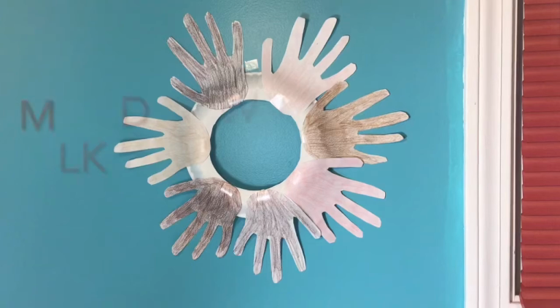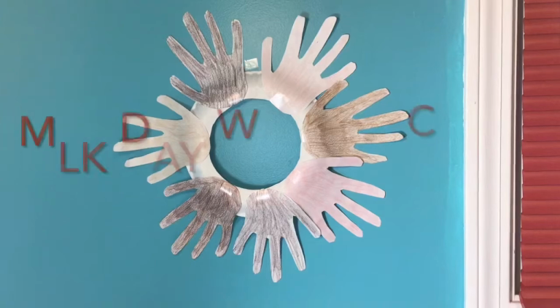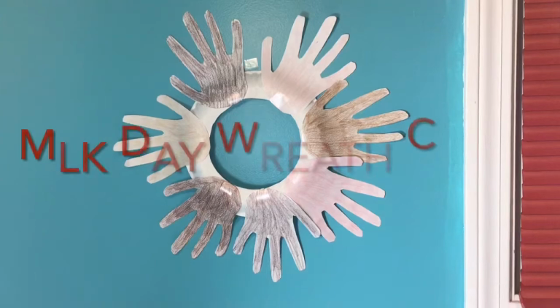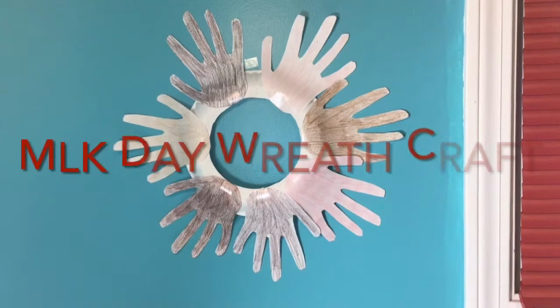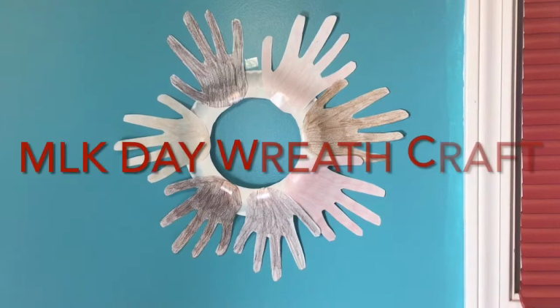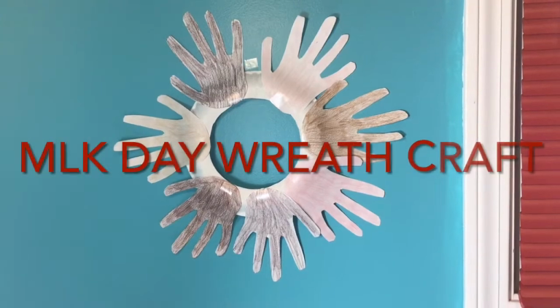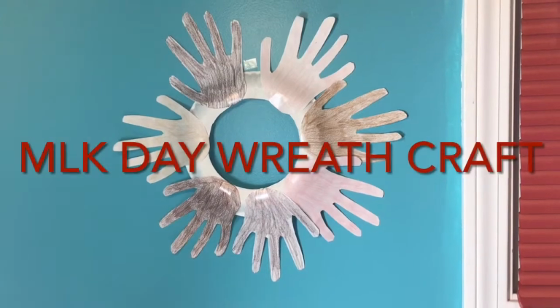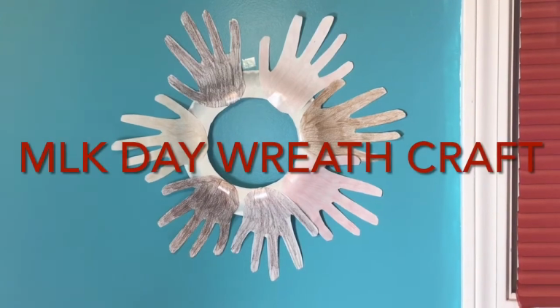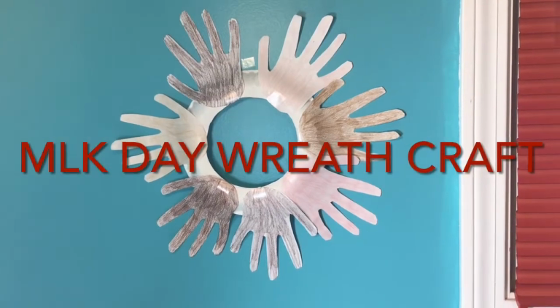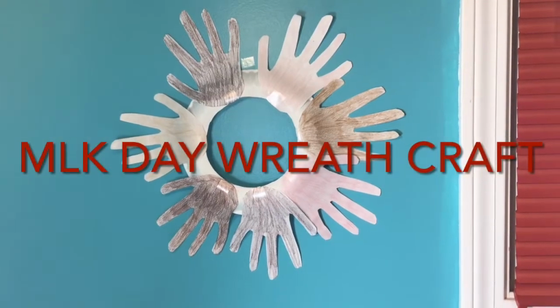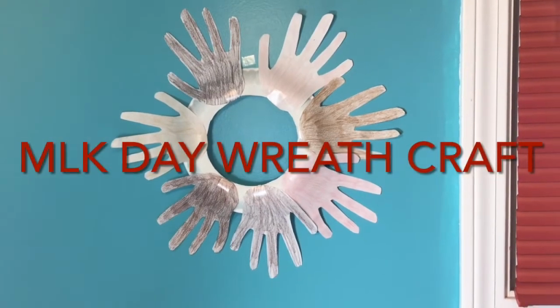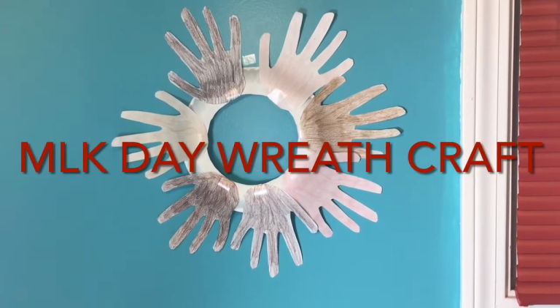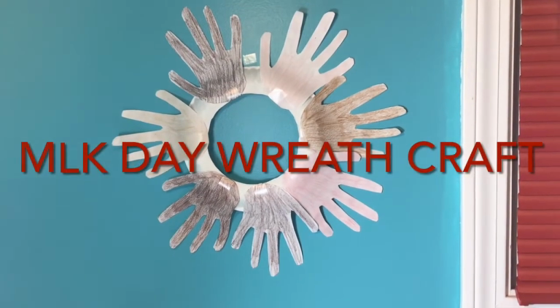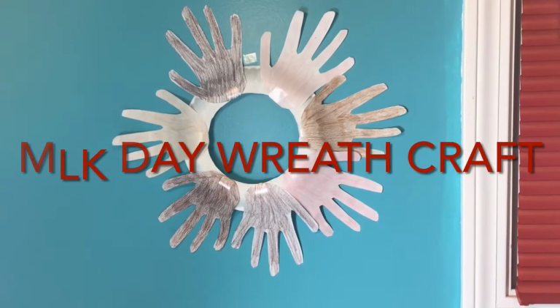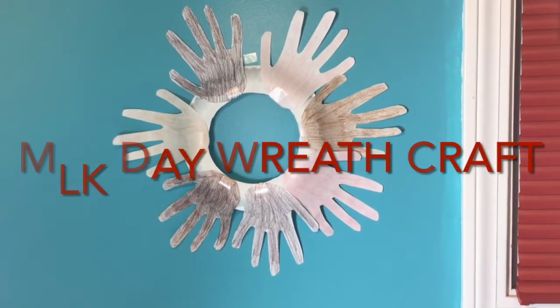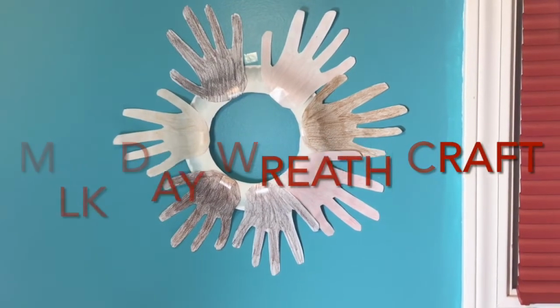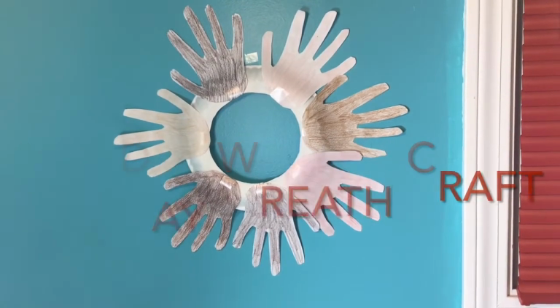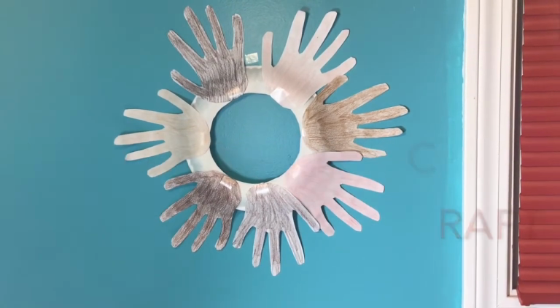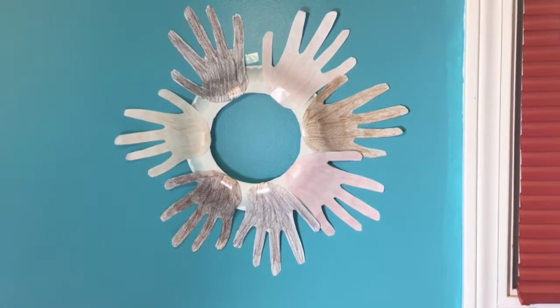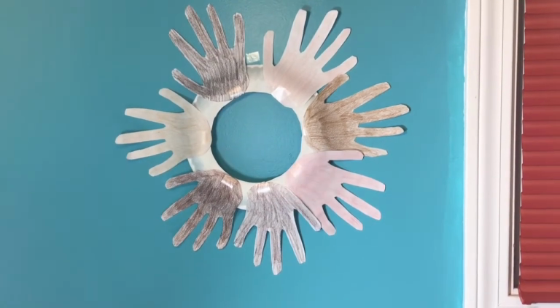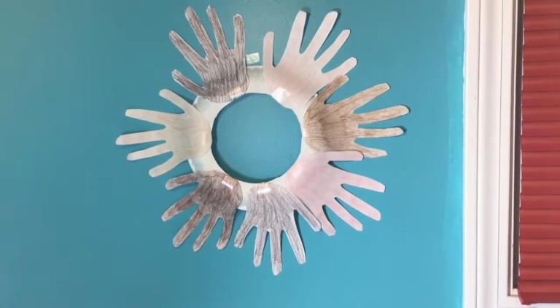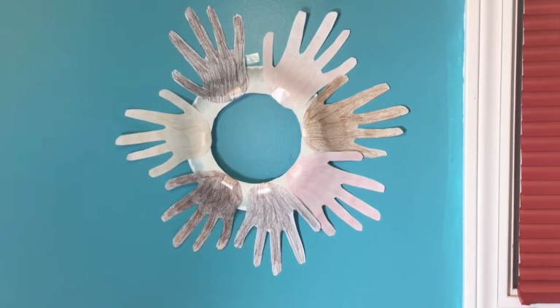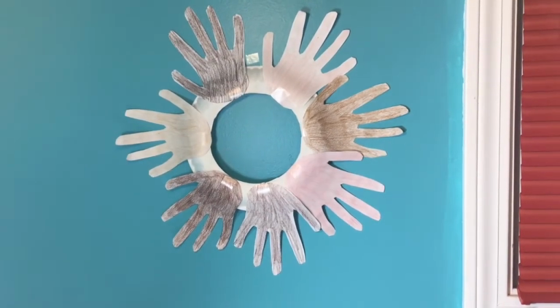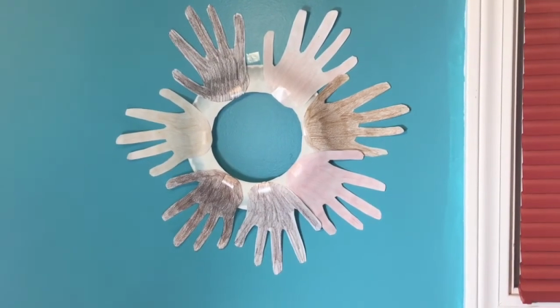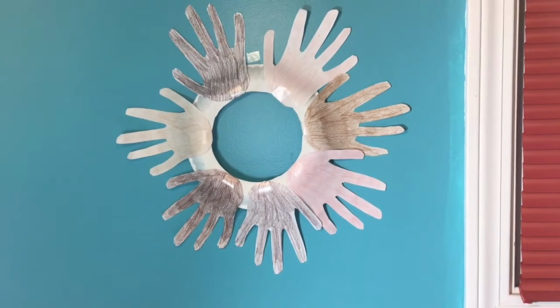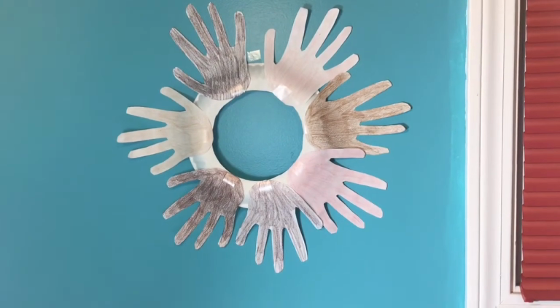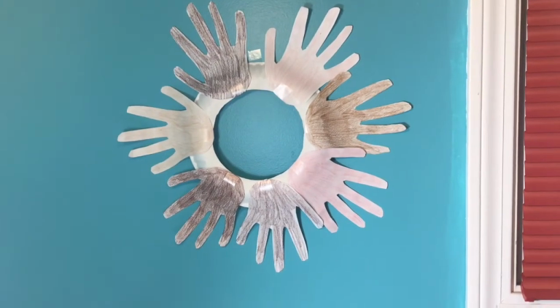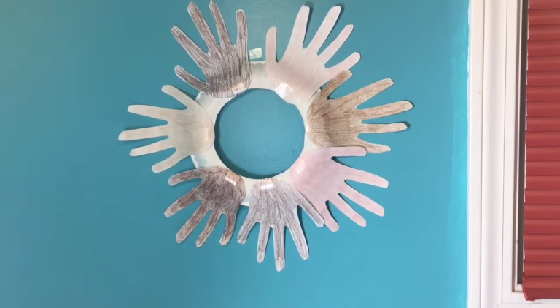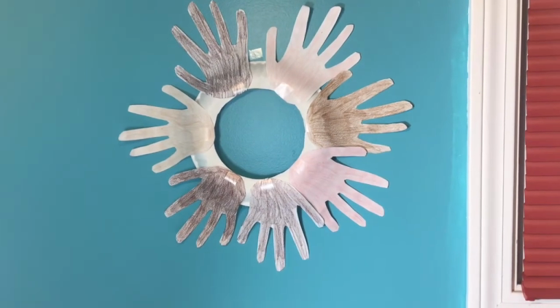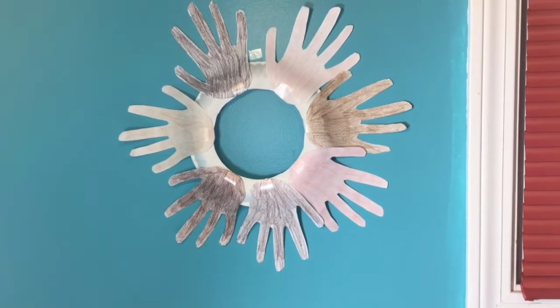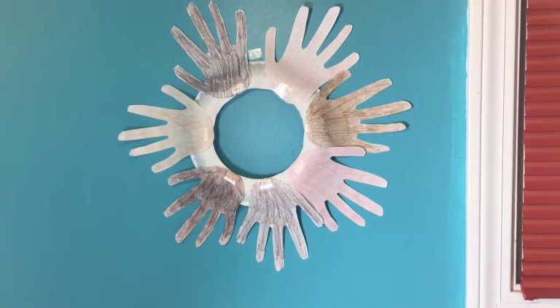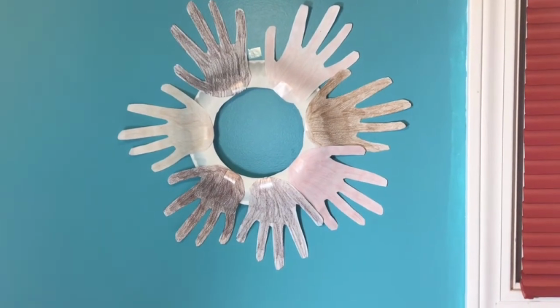Hi friends, today we're making this awesome wreath in honor of Martin Luther King Day.